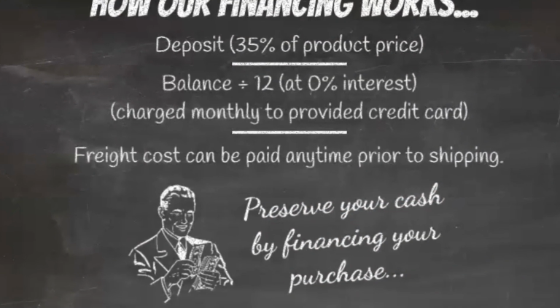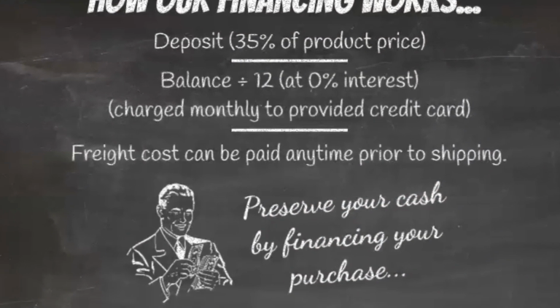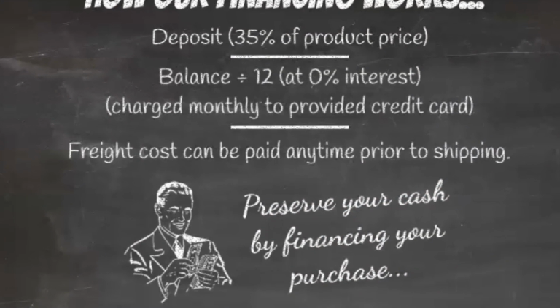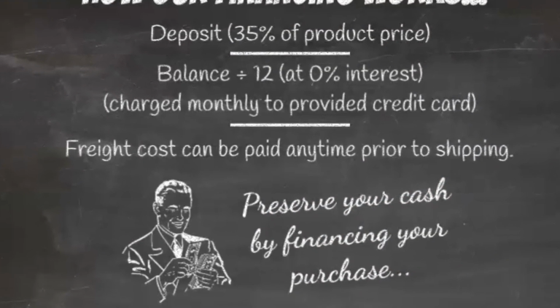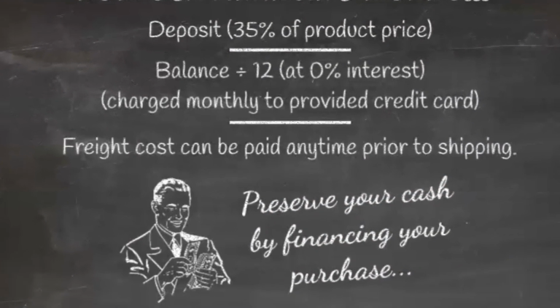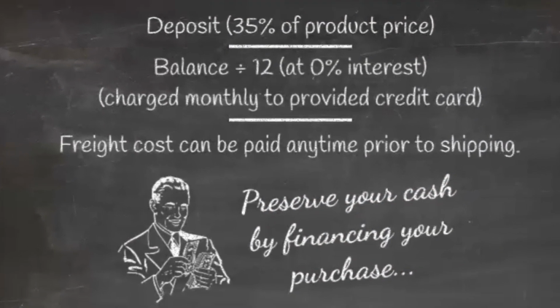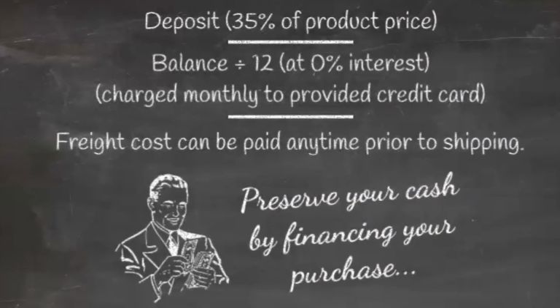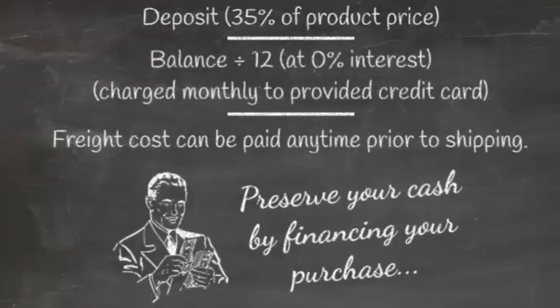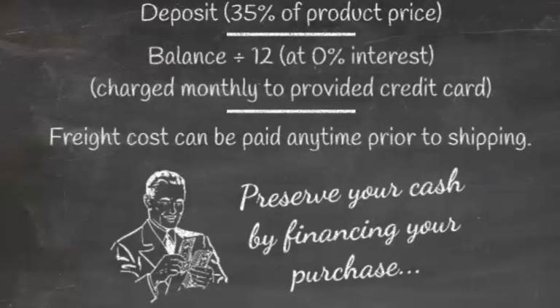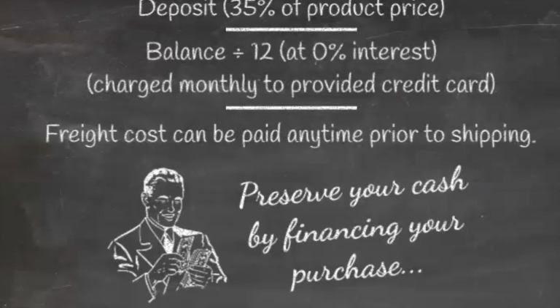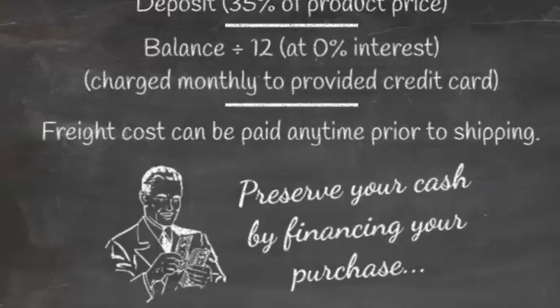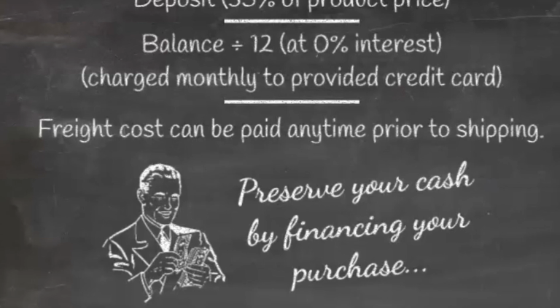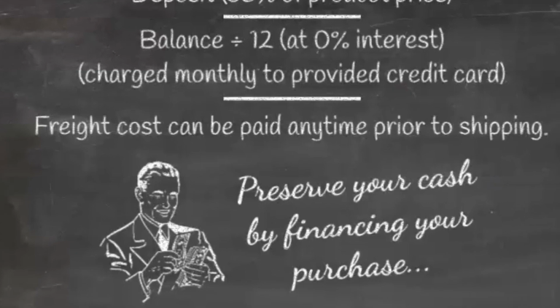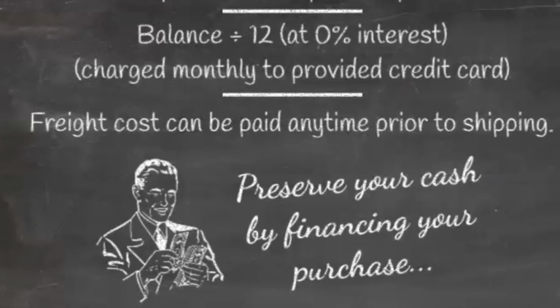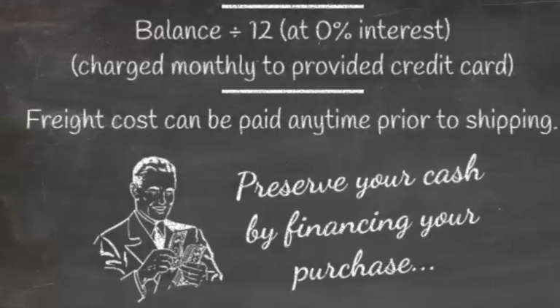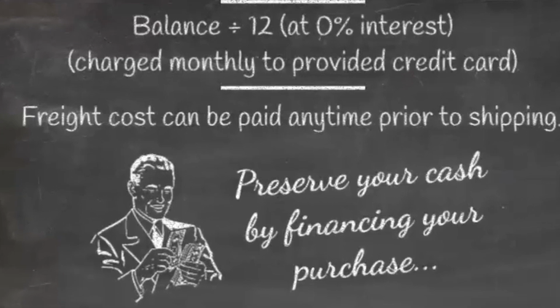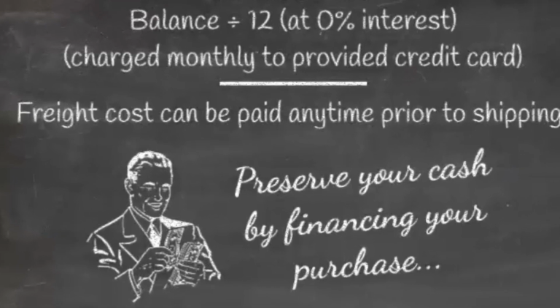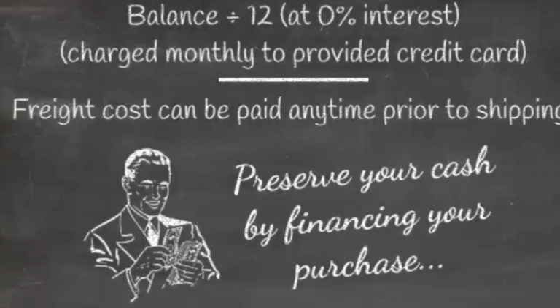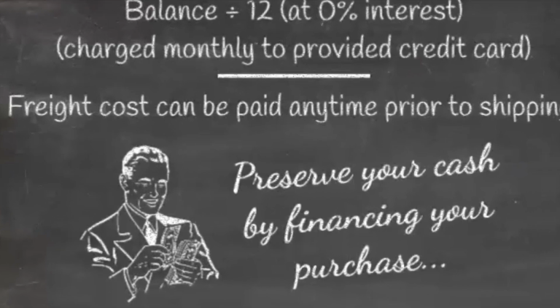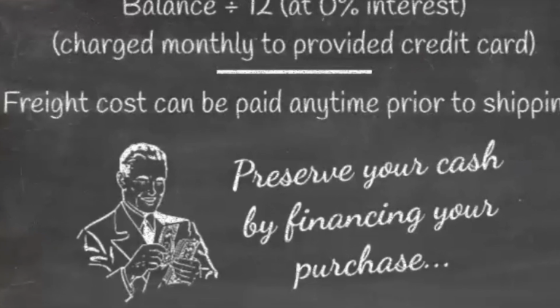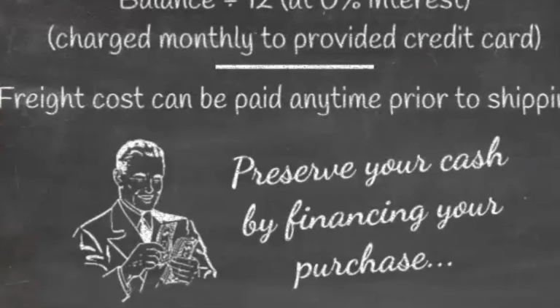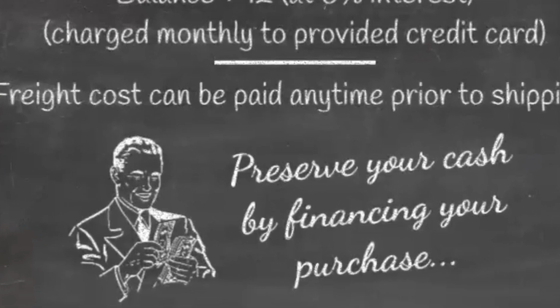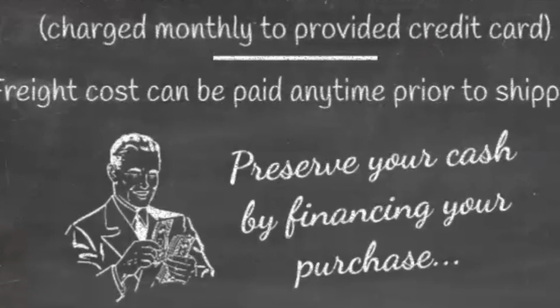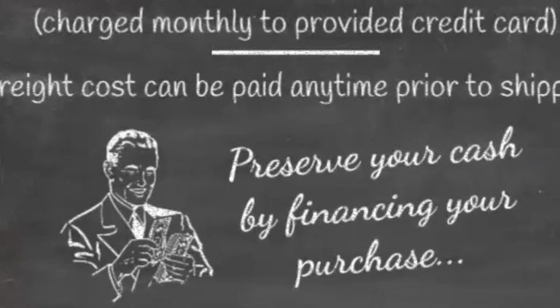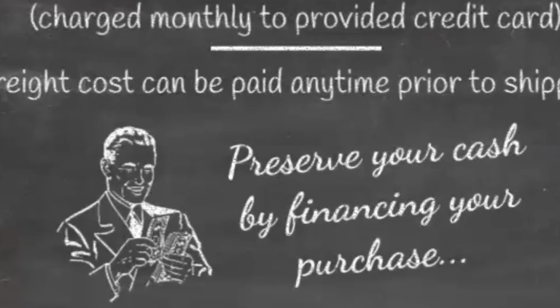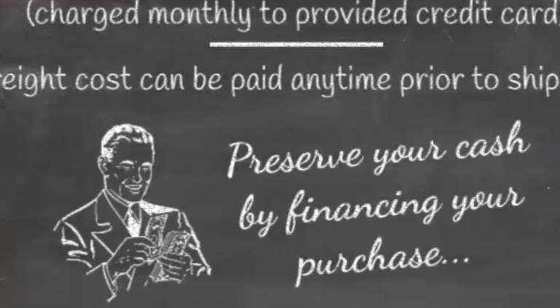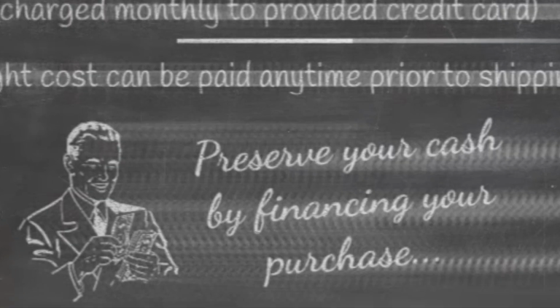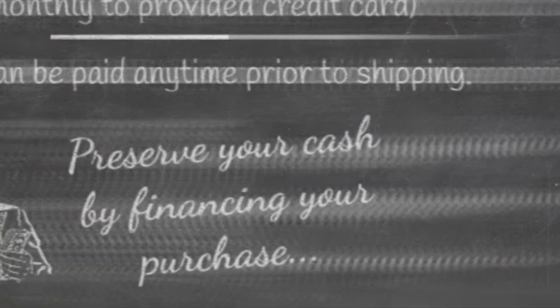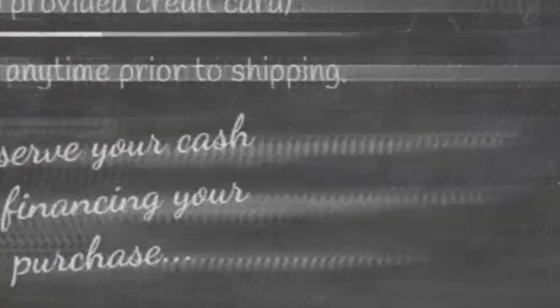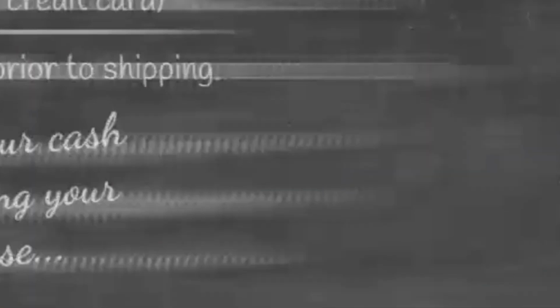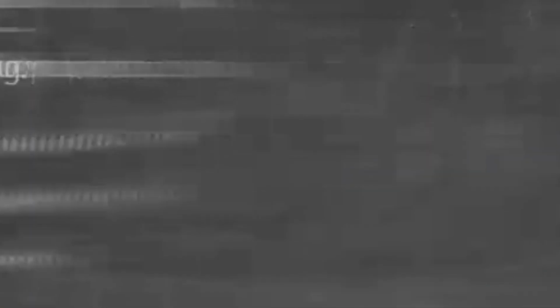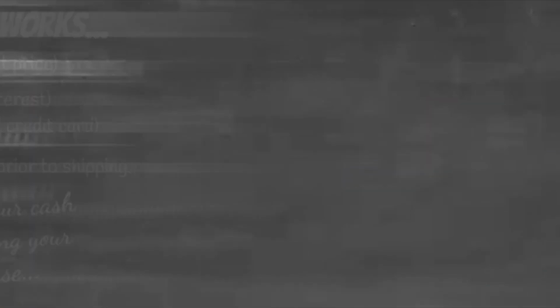Twister Display's financing is simple, easy, and a great option when cash flow is a concern.